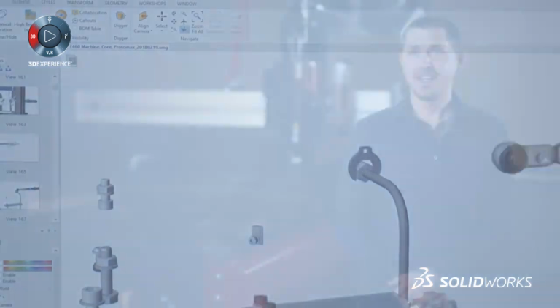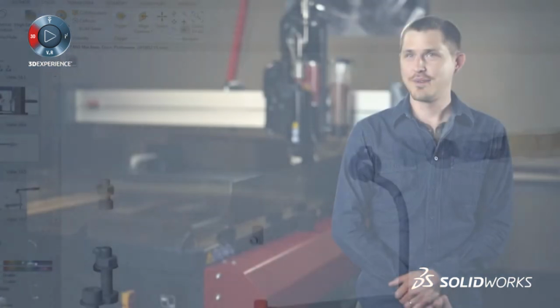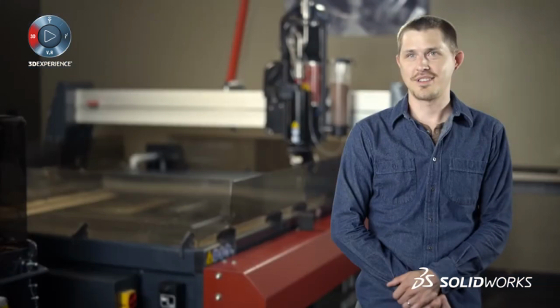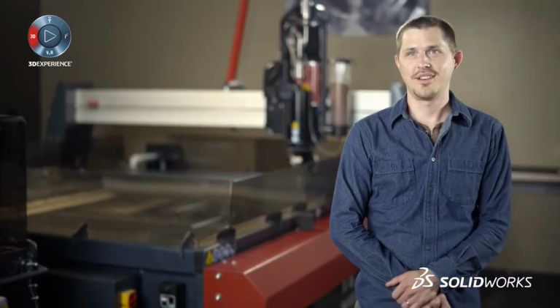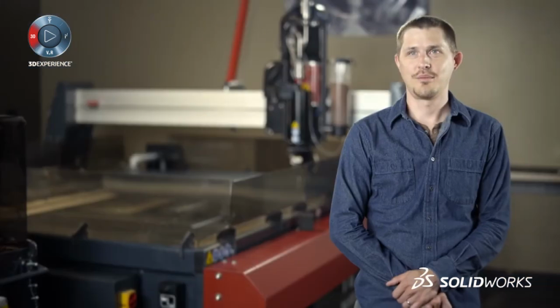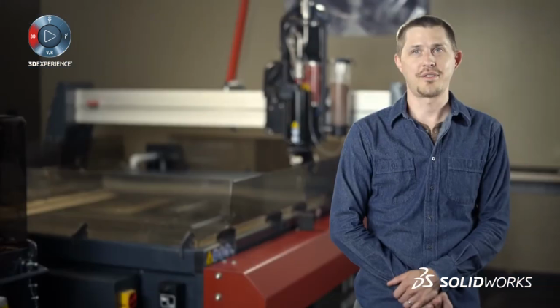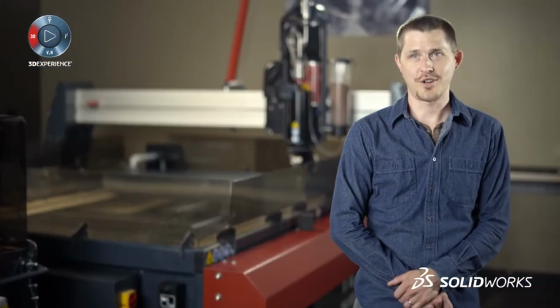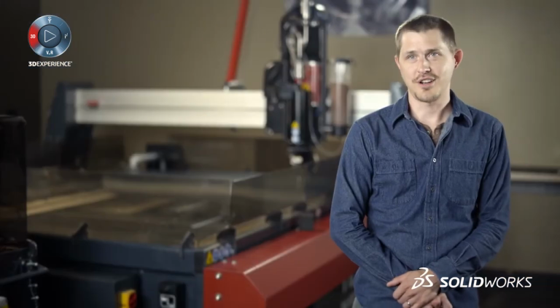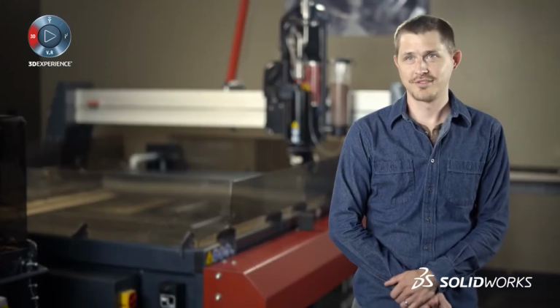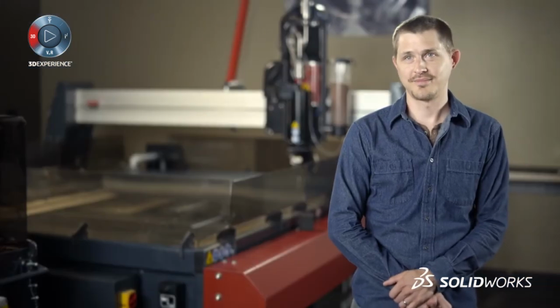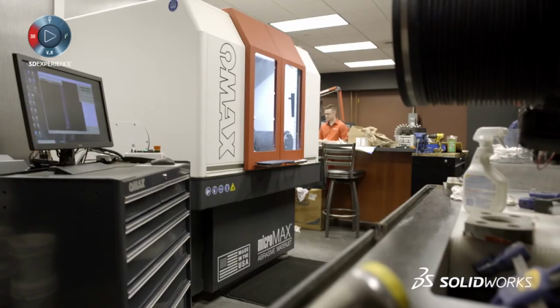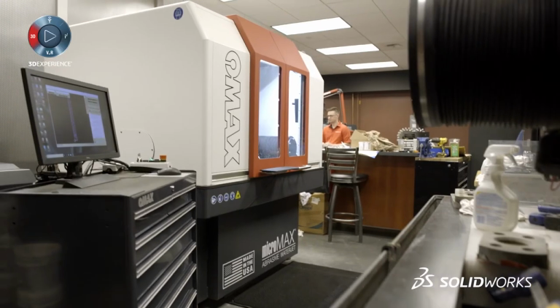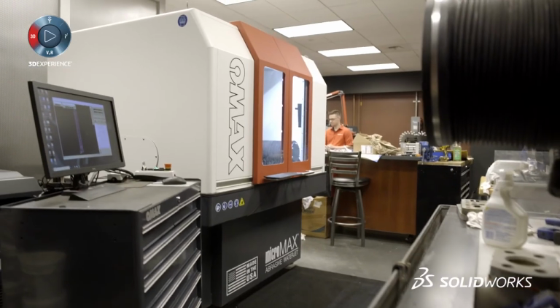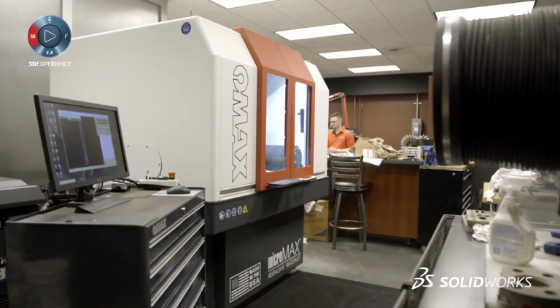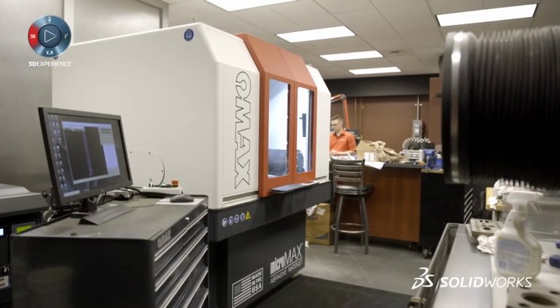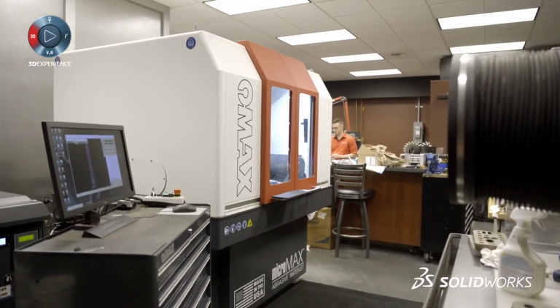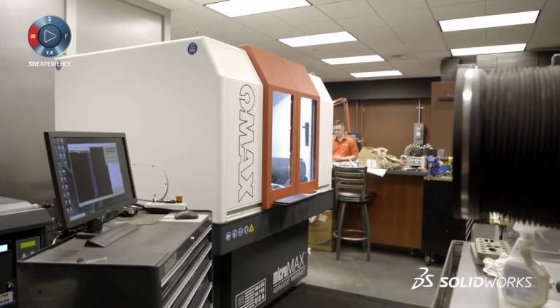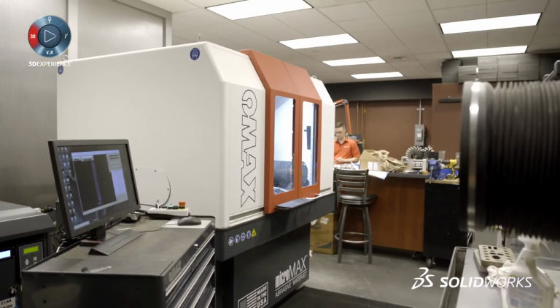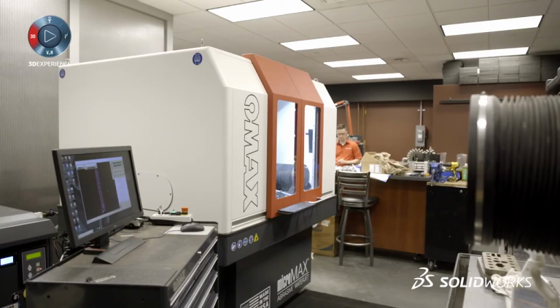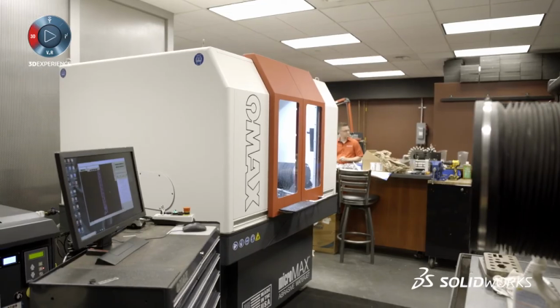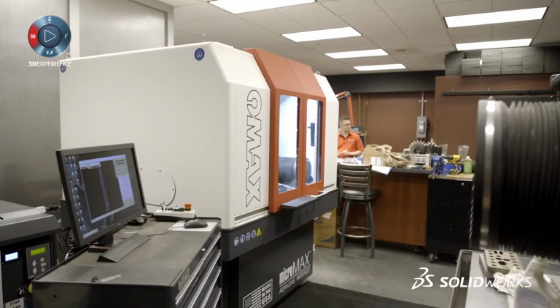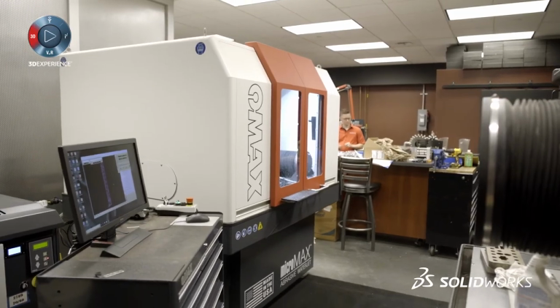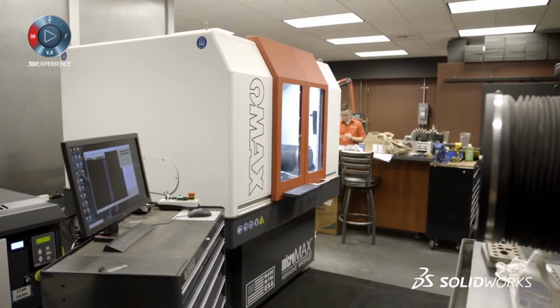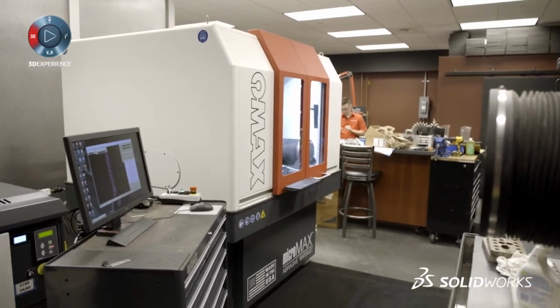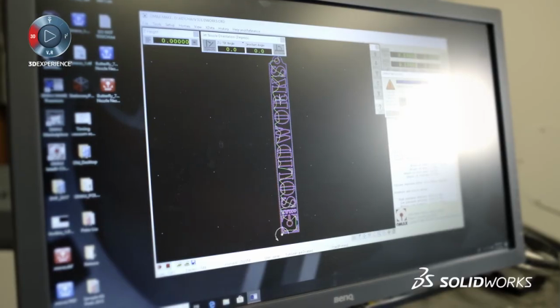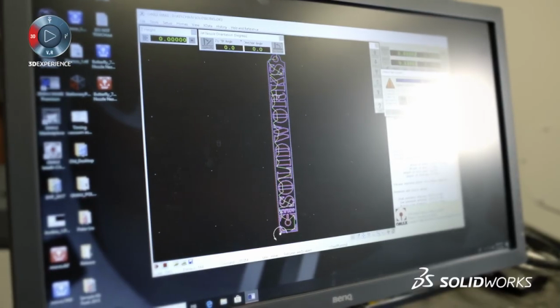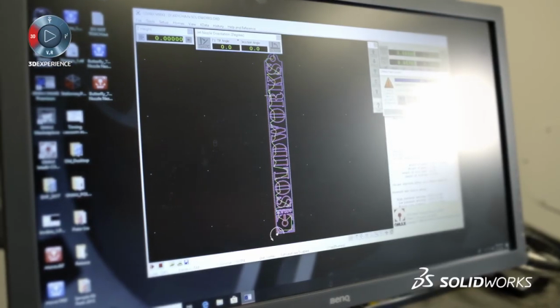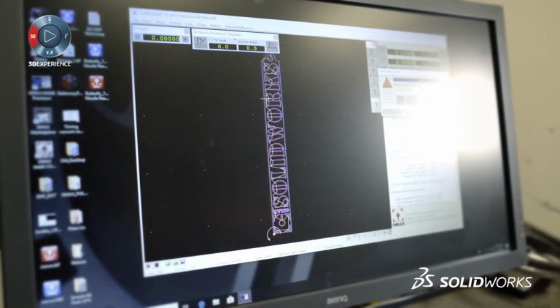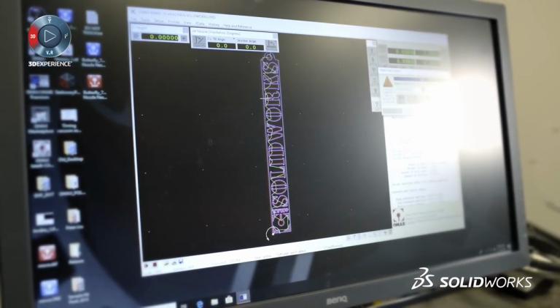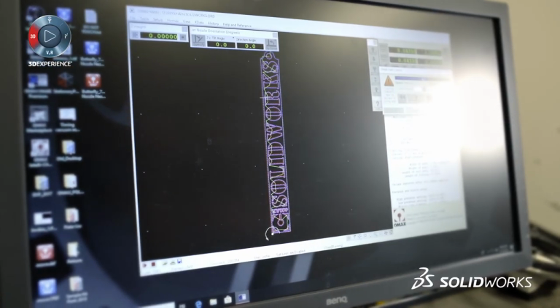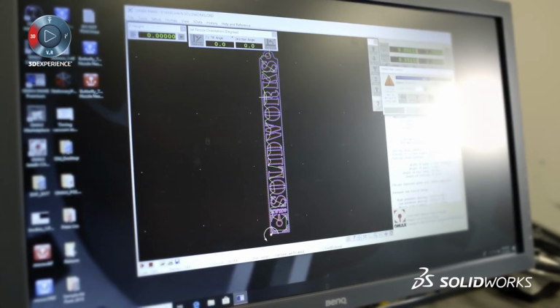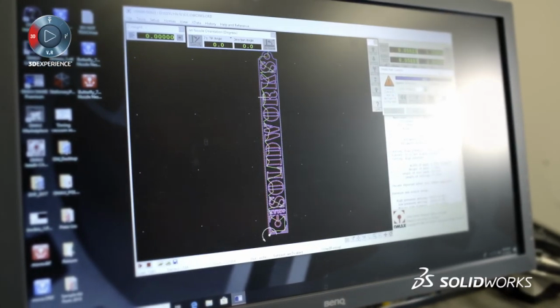PDM is a breath of fresh air. We expect to continue to use SOLIDWORKS to help us advance our technology.